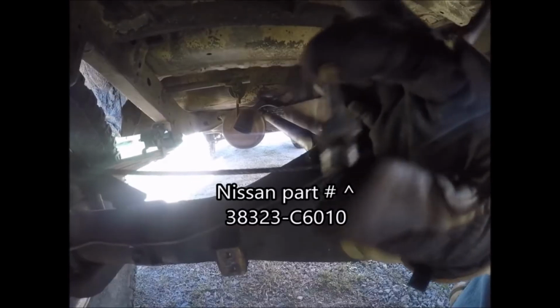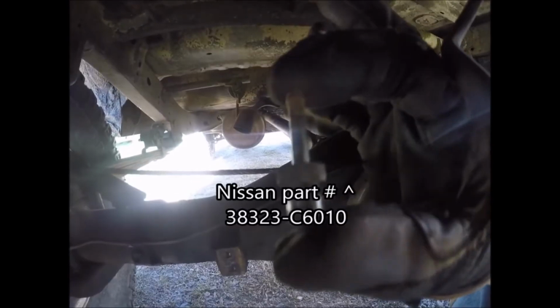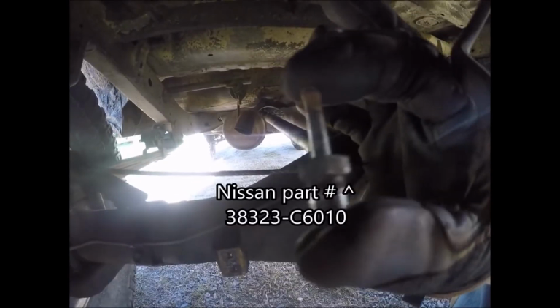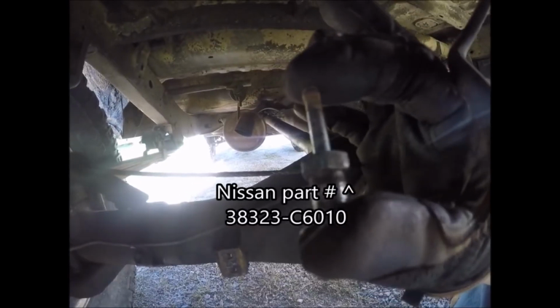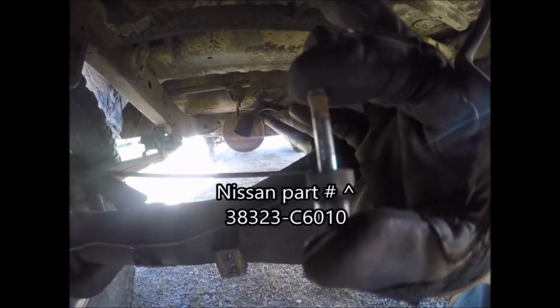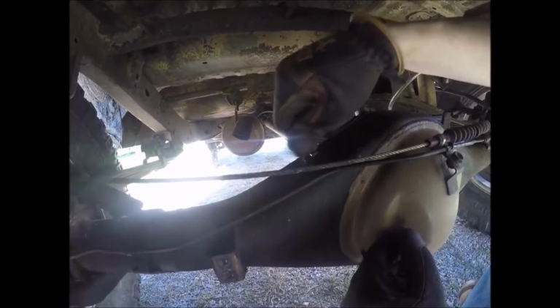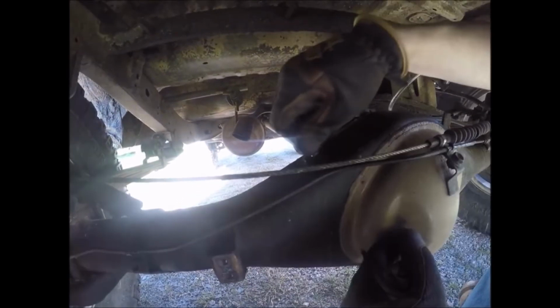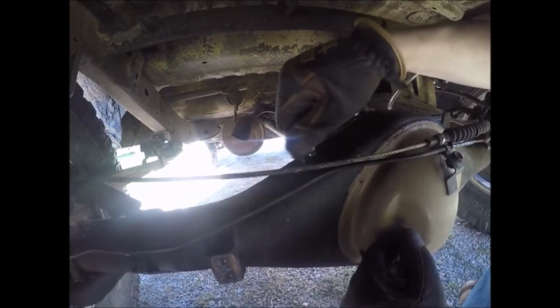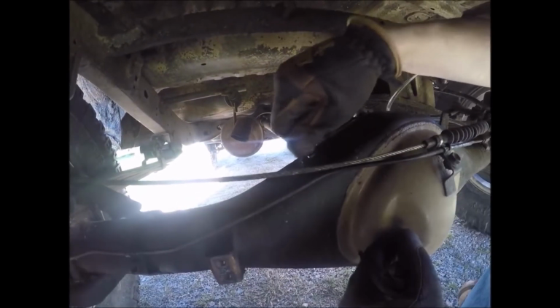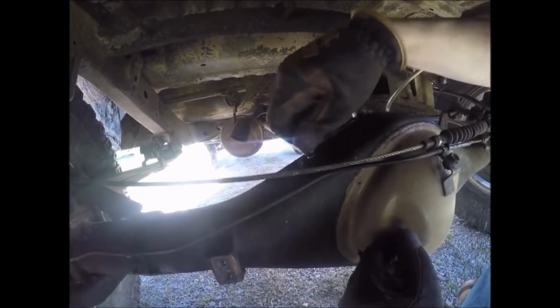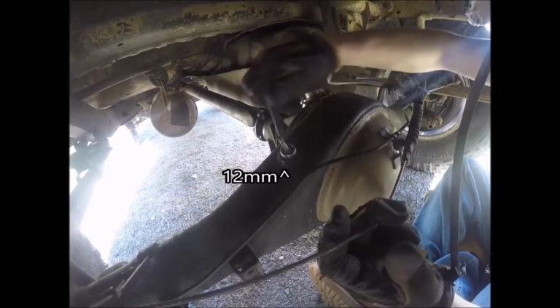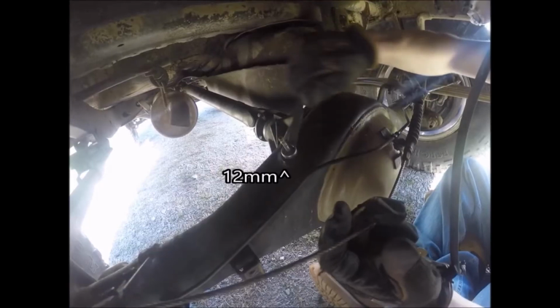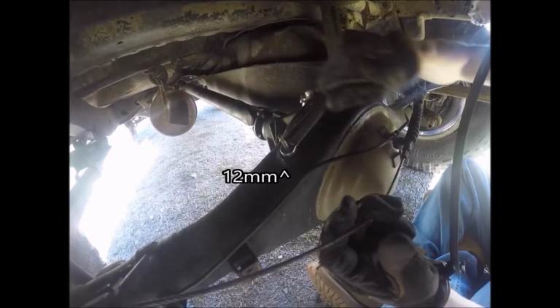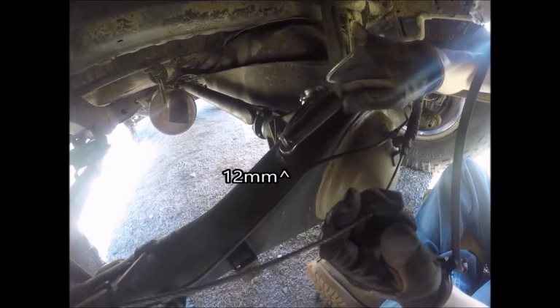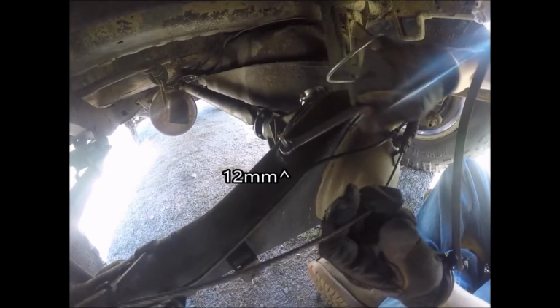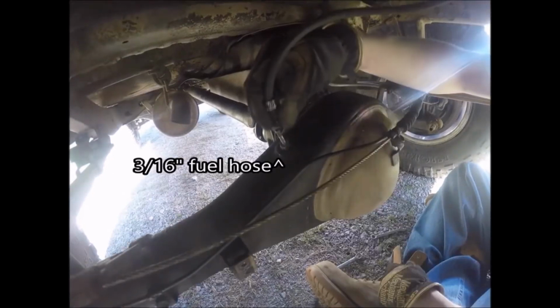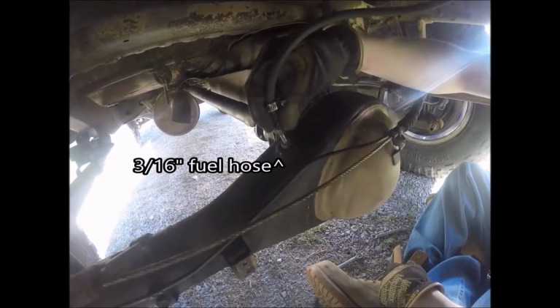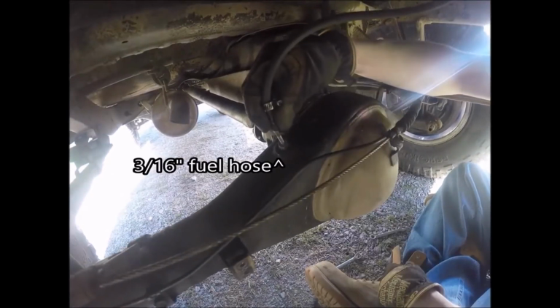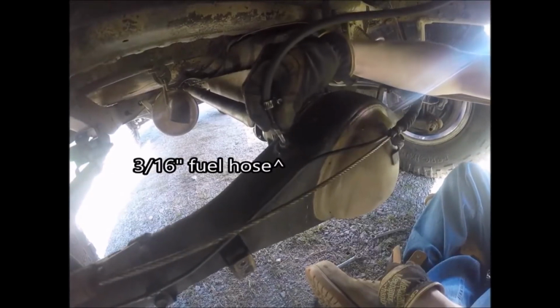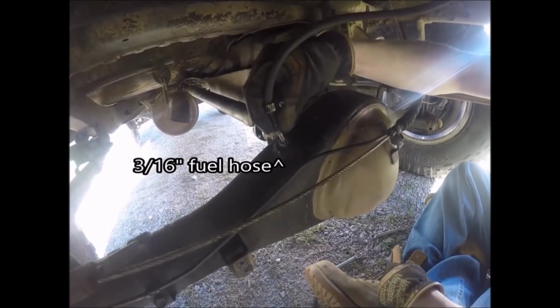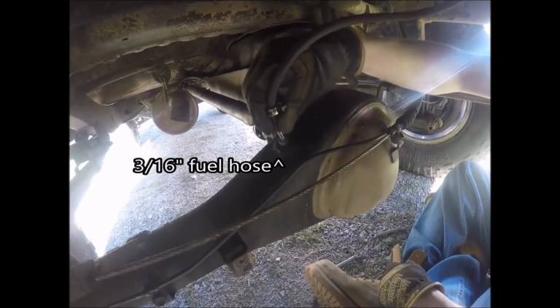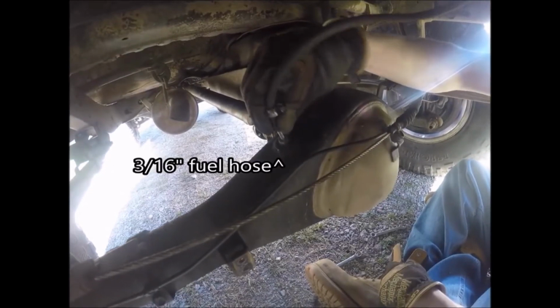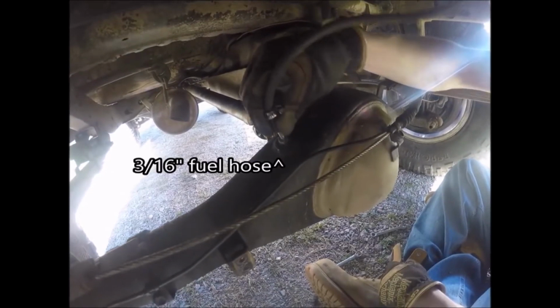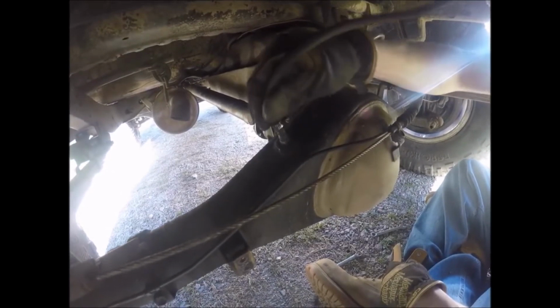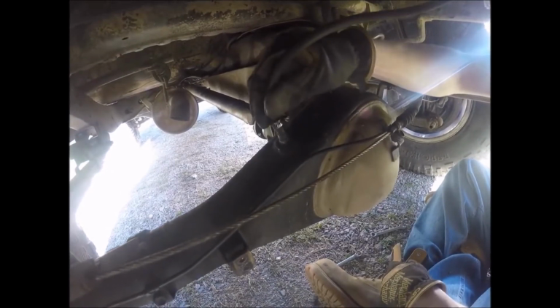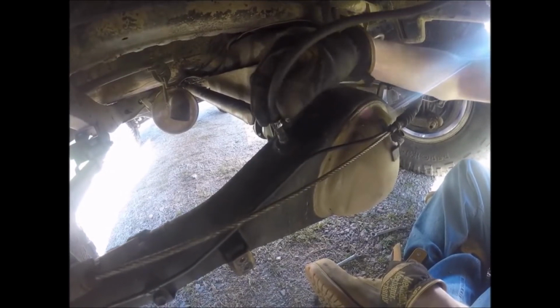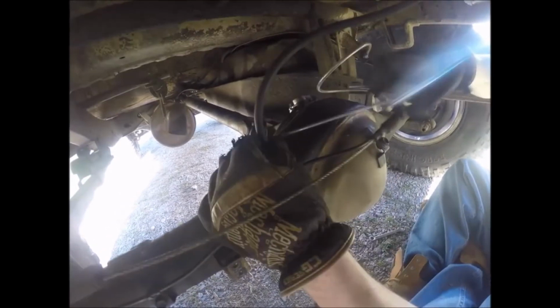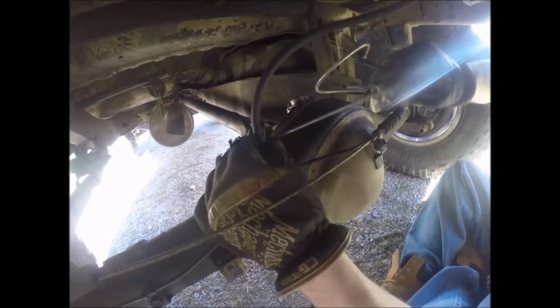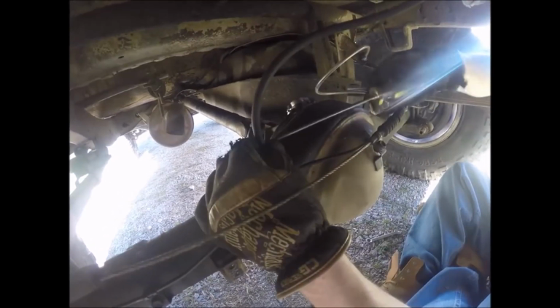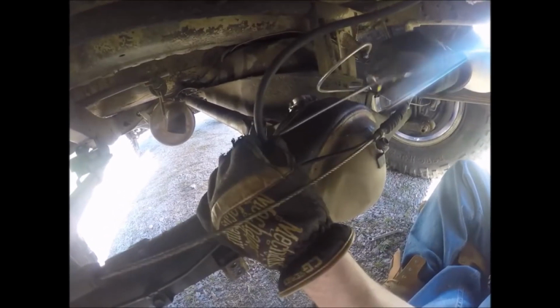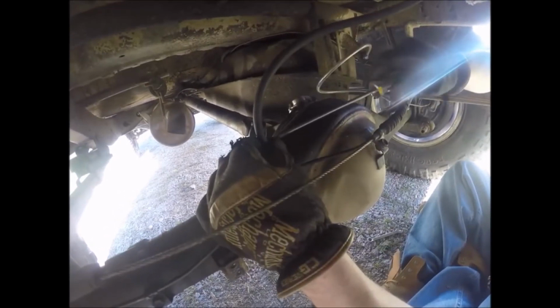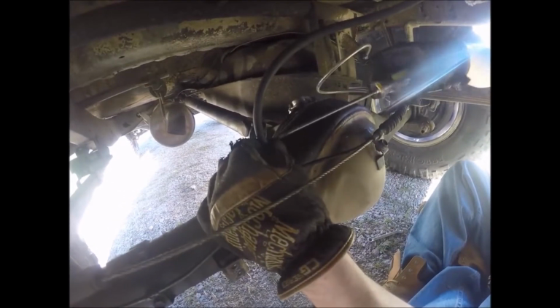Replace it with these. Put some fuel line onto it and tighten up your hose clamps.